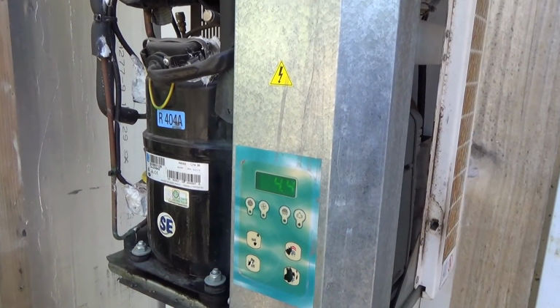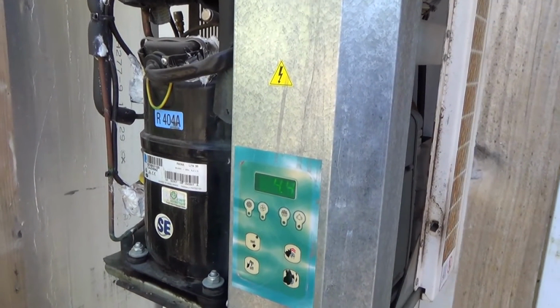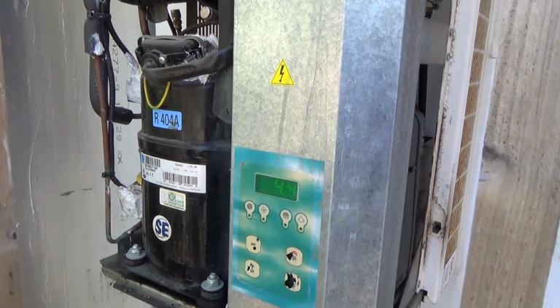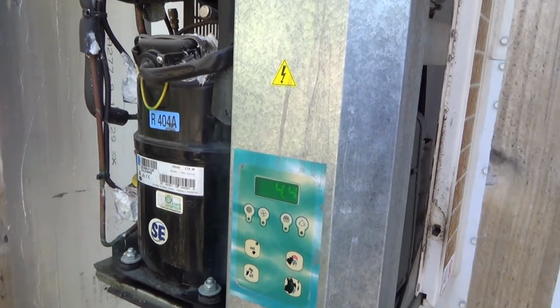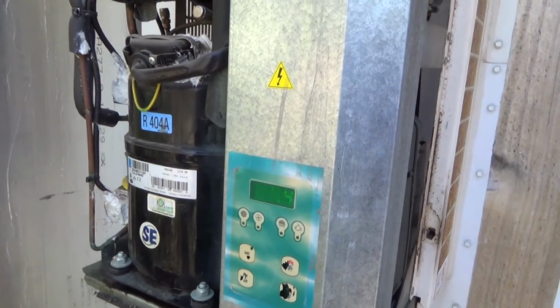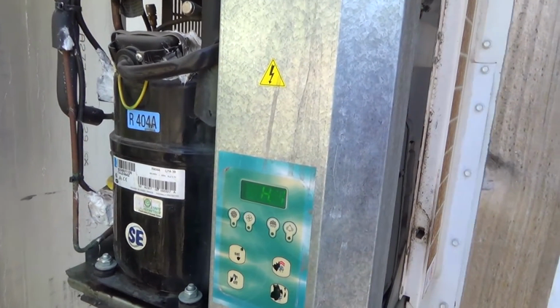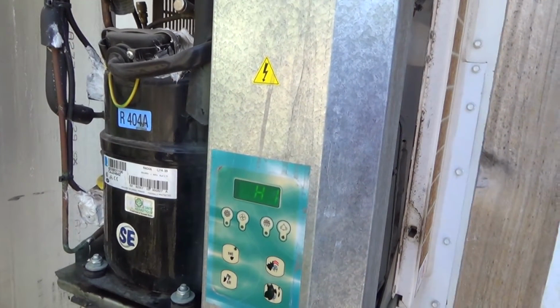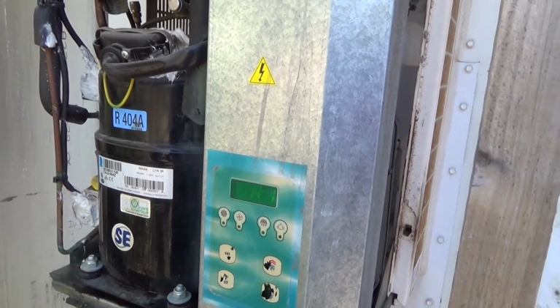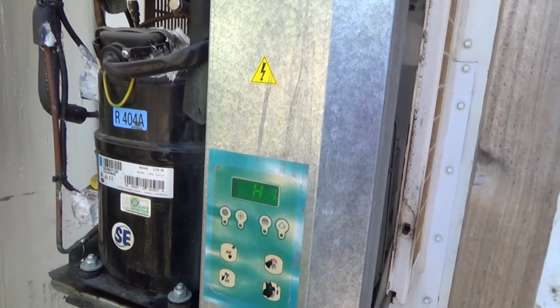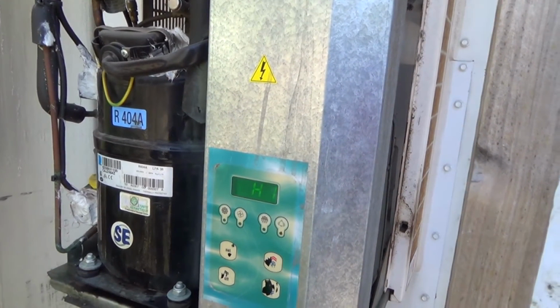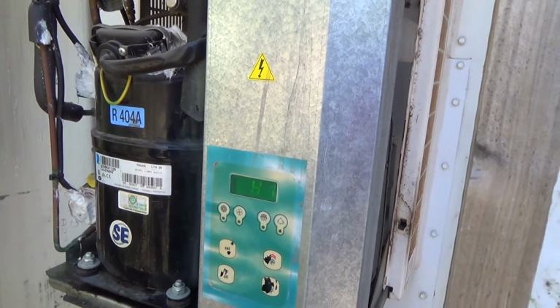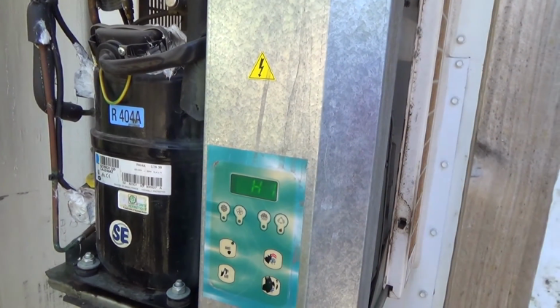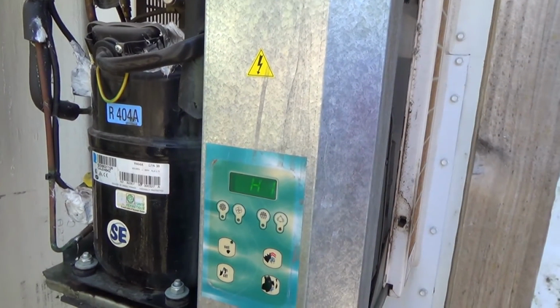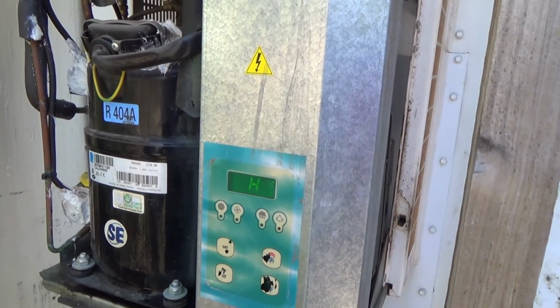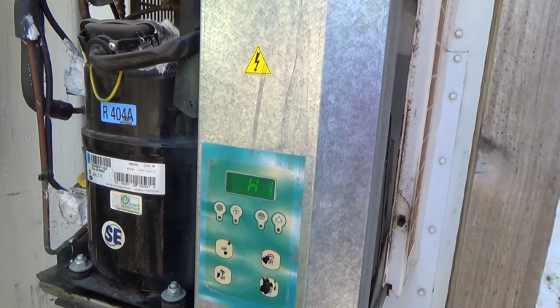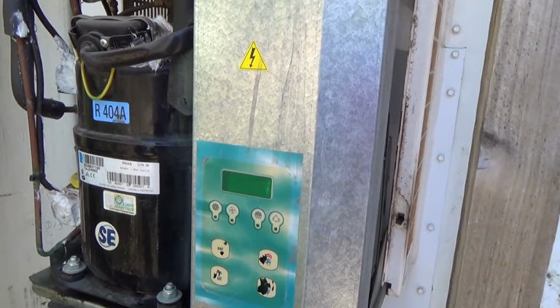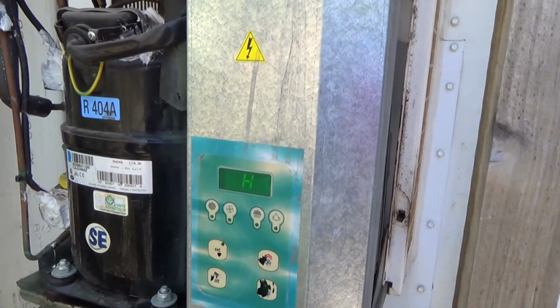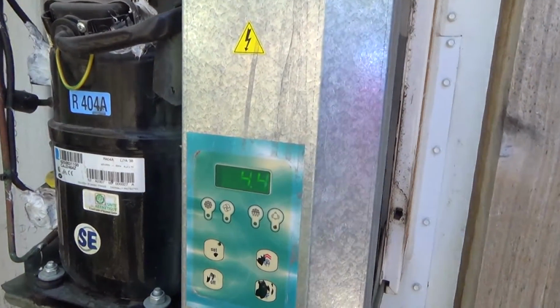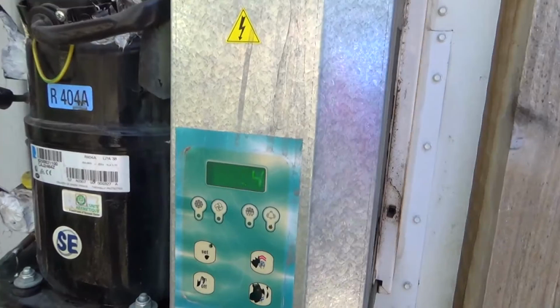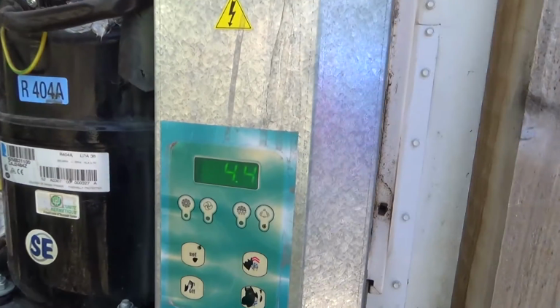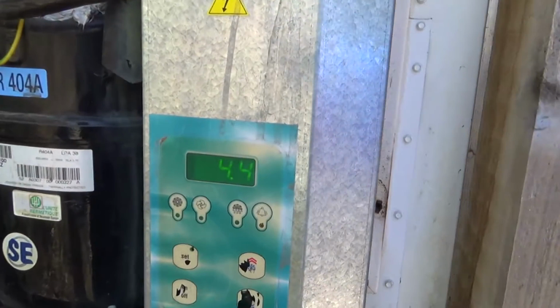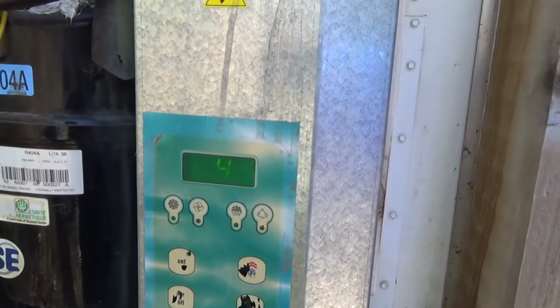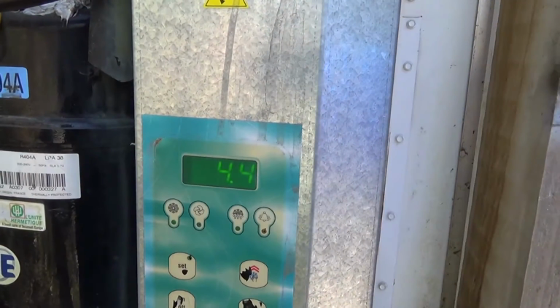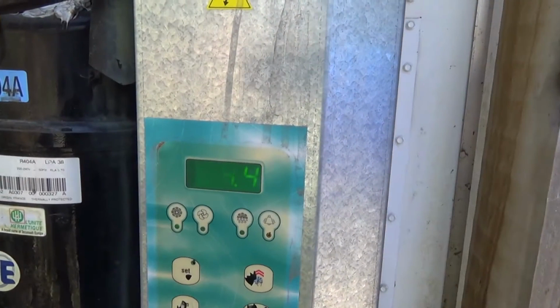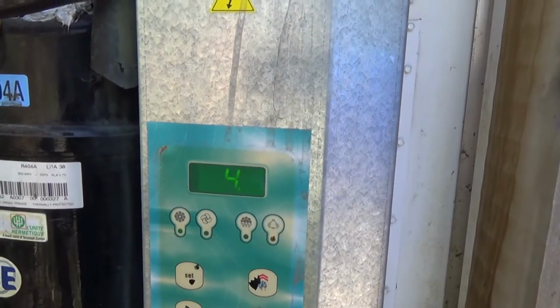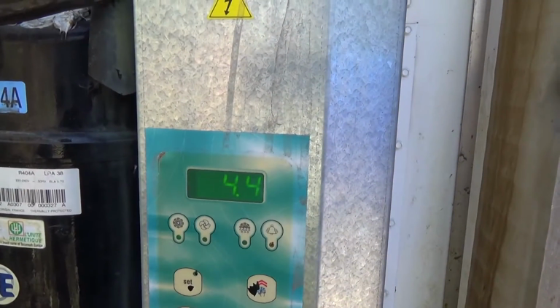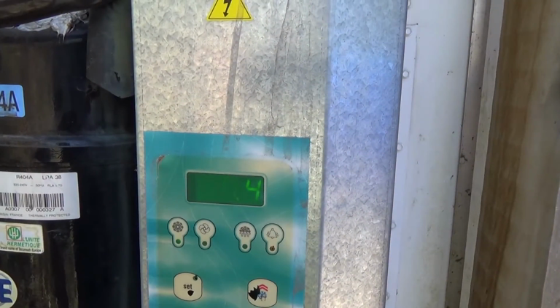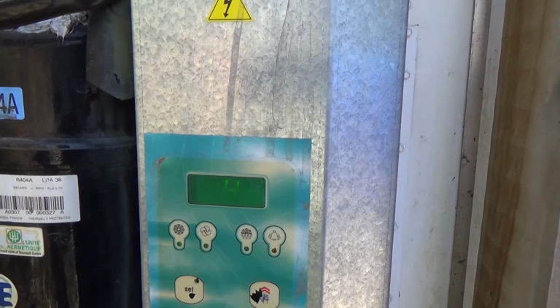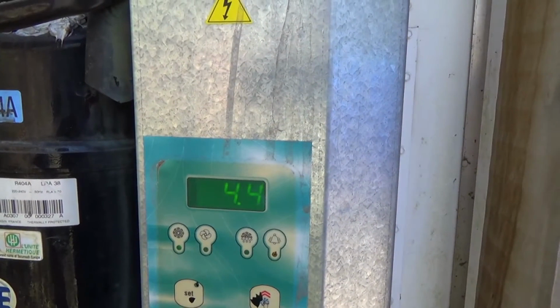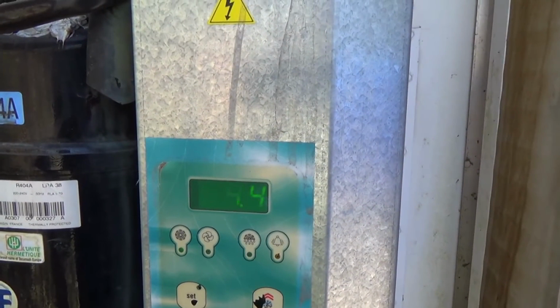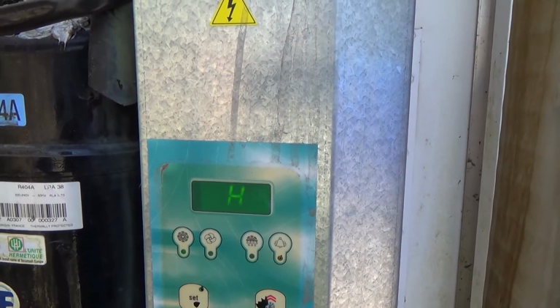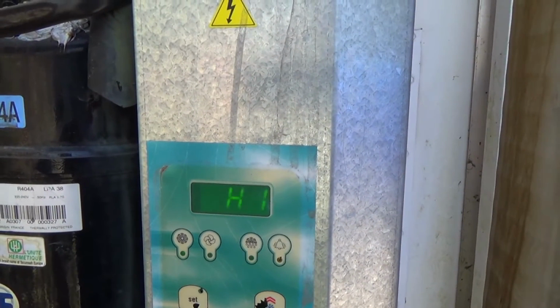Look at this freezer unit — it's not cooling. It's up at 4.4 degrees.